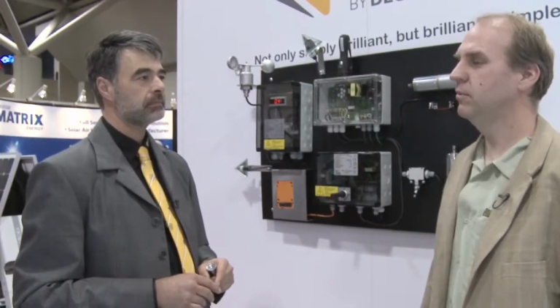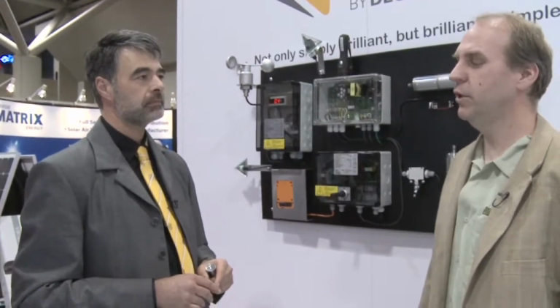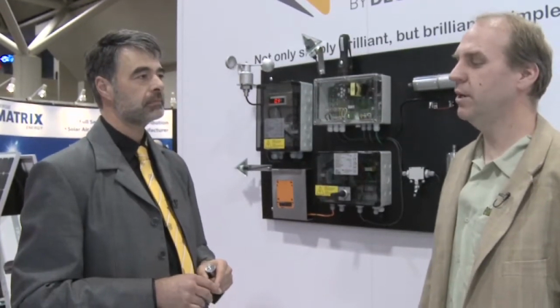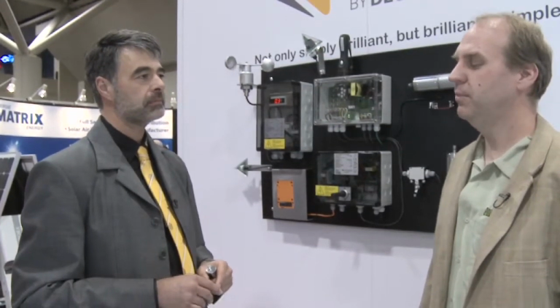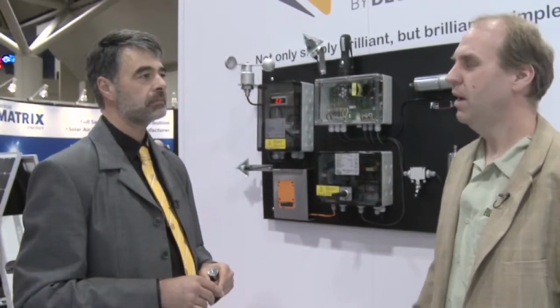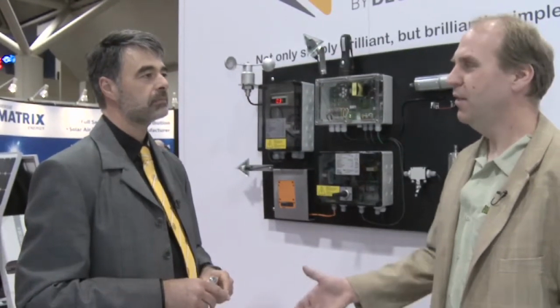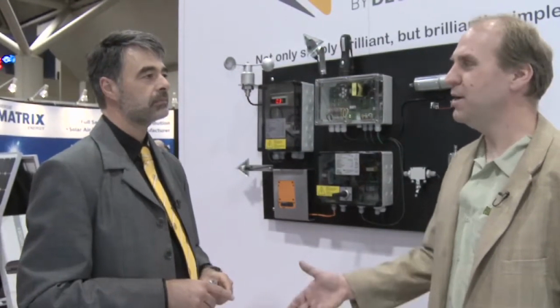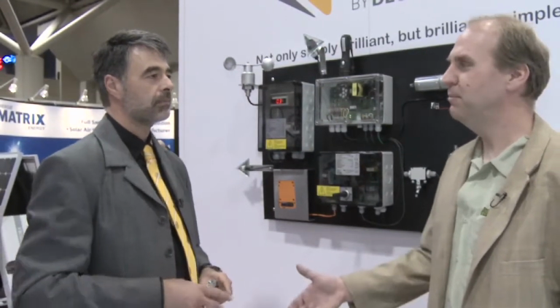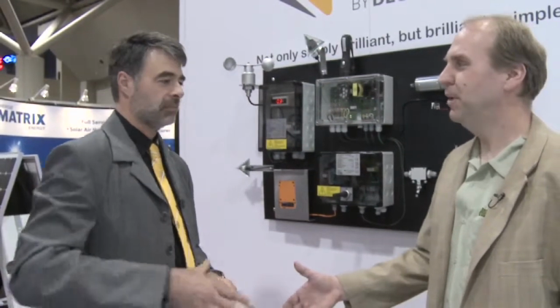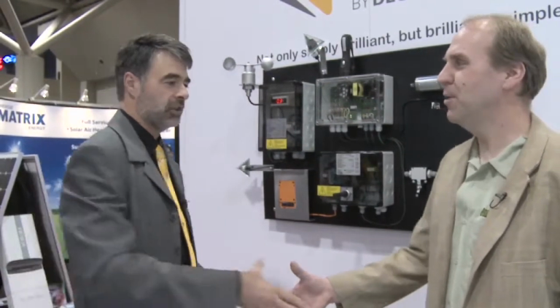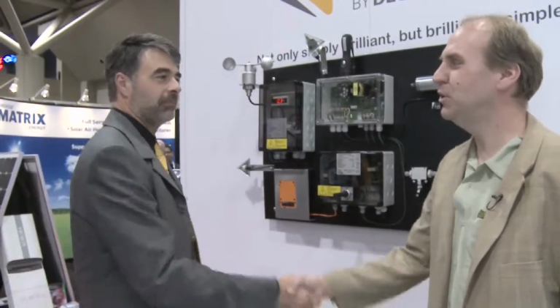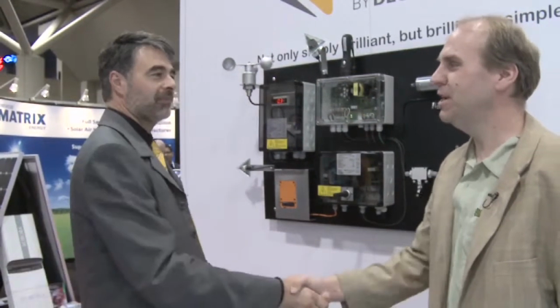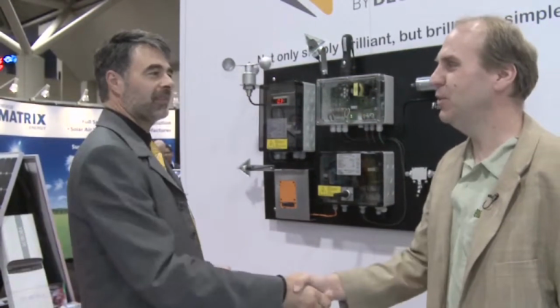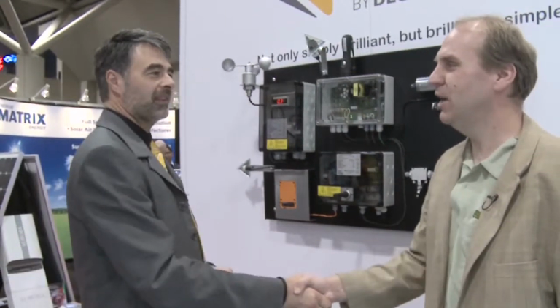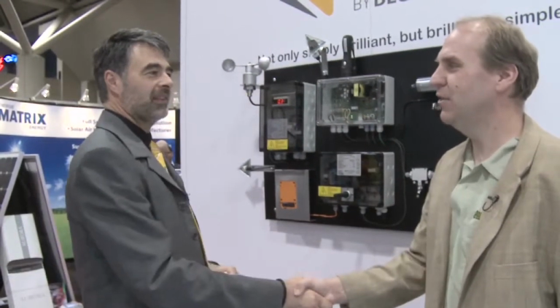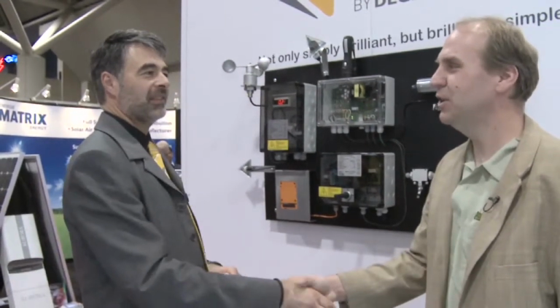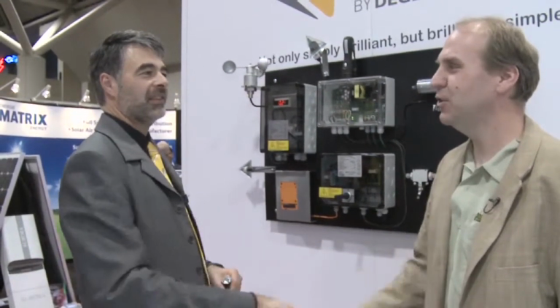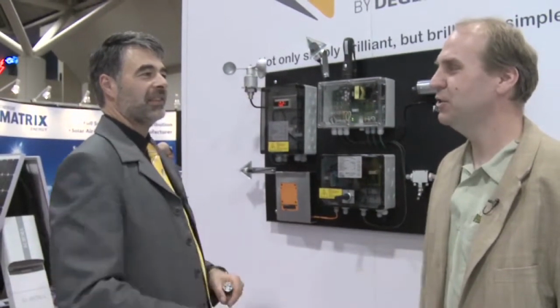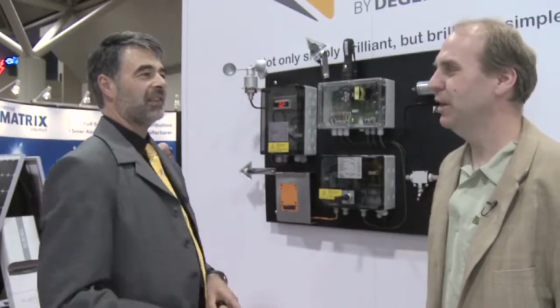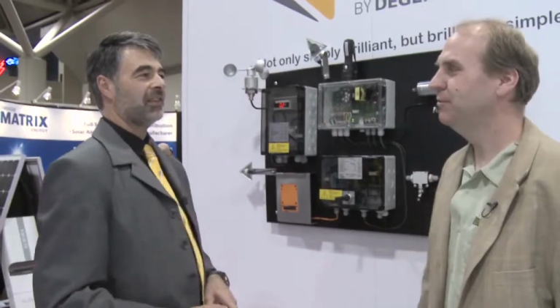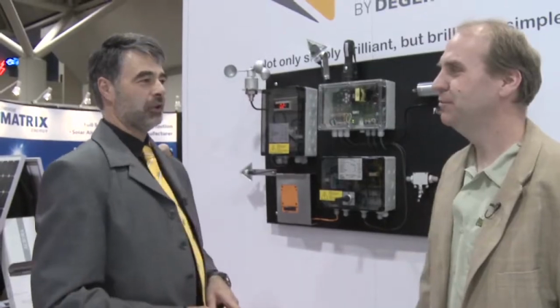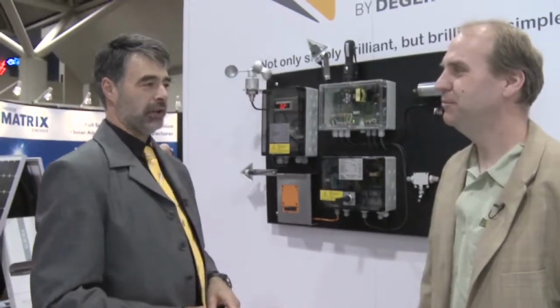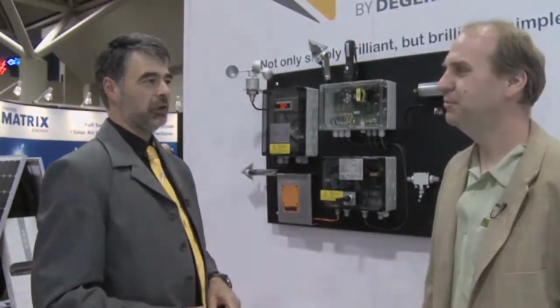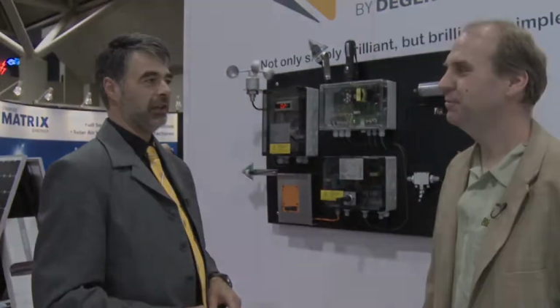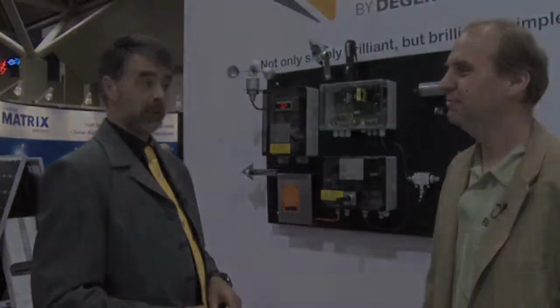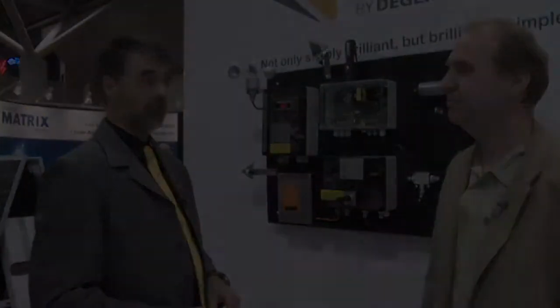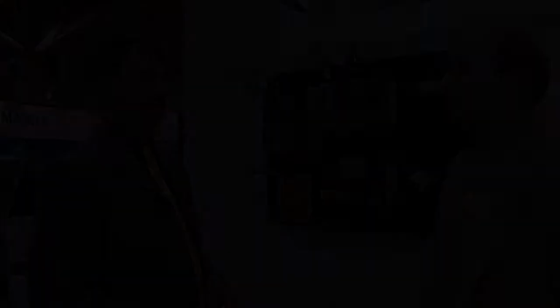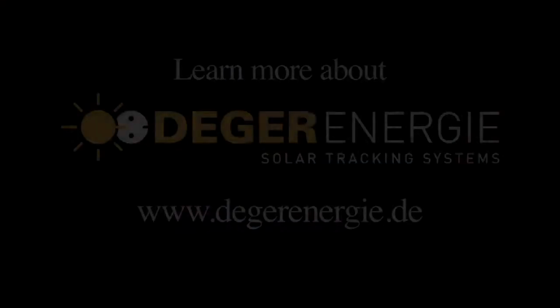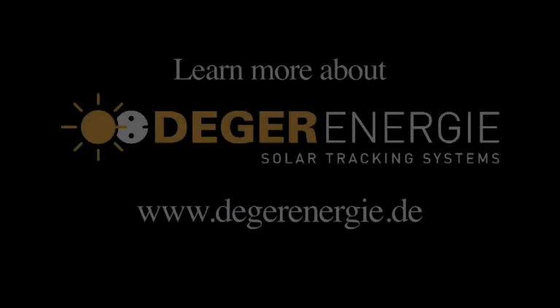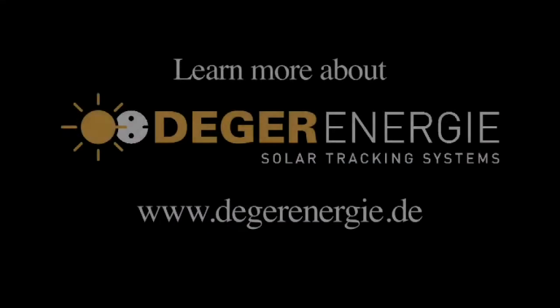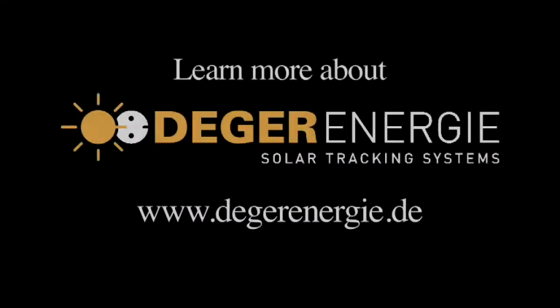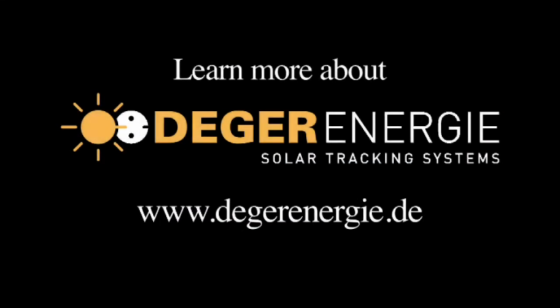Very good. Thank you — I appreciate you giving us an introduction to it. Thank you for having me here.